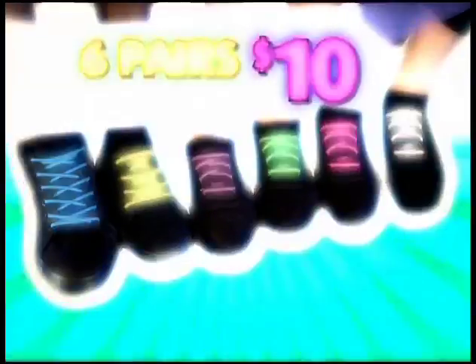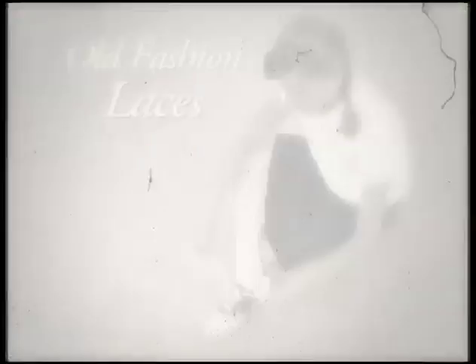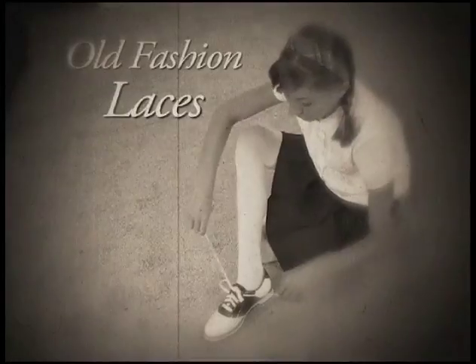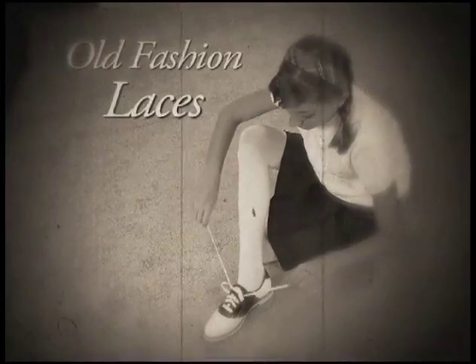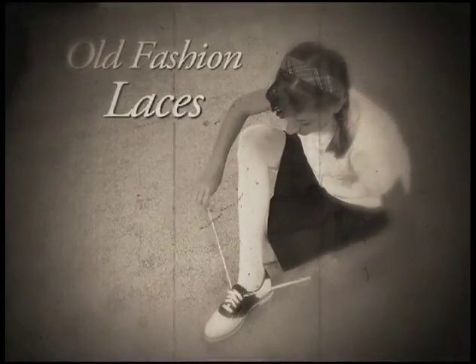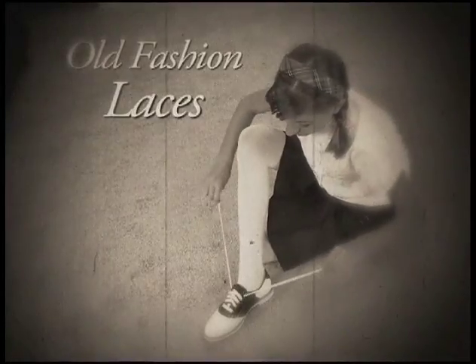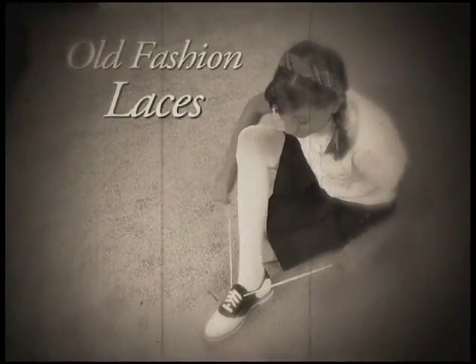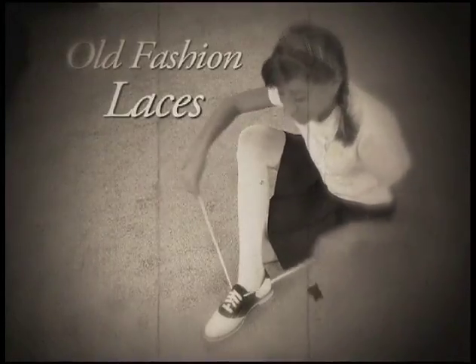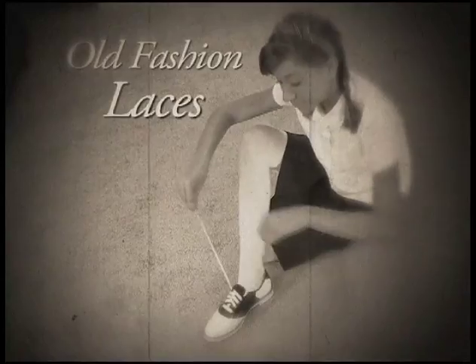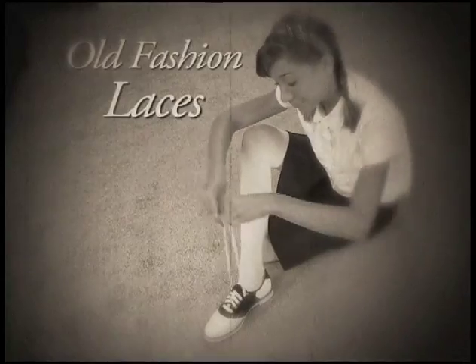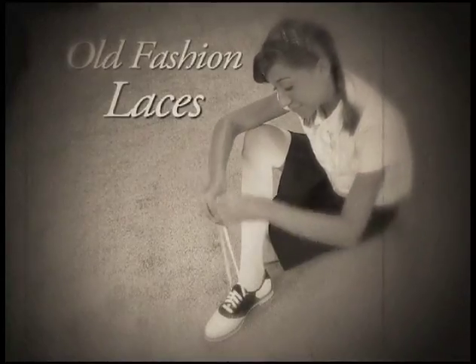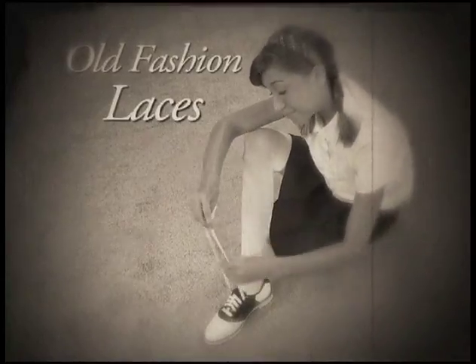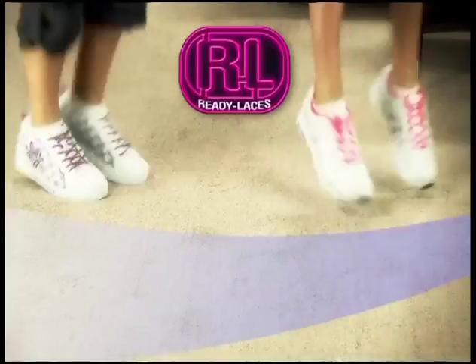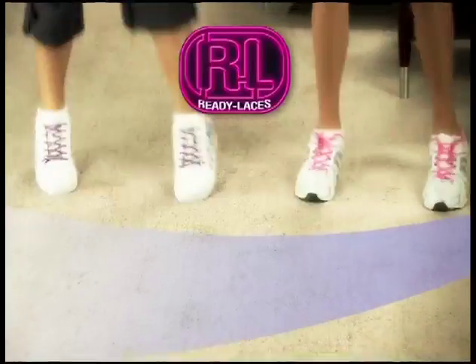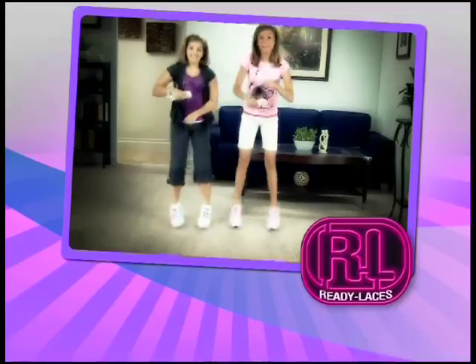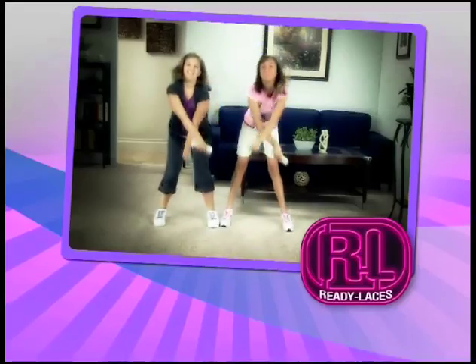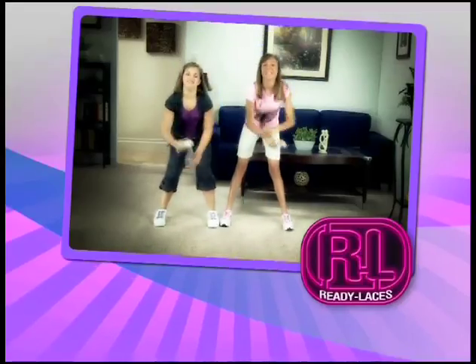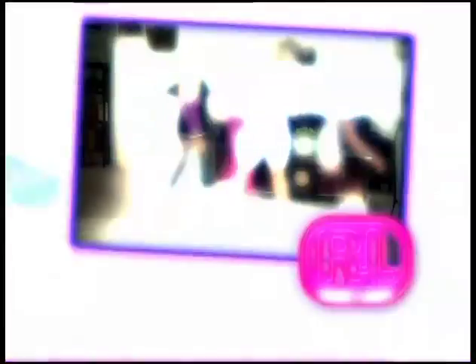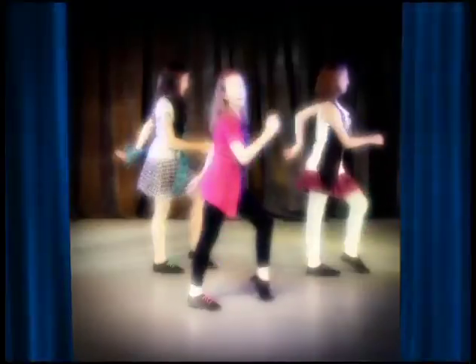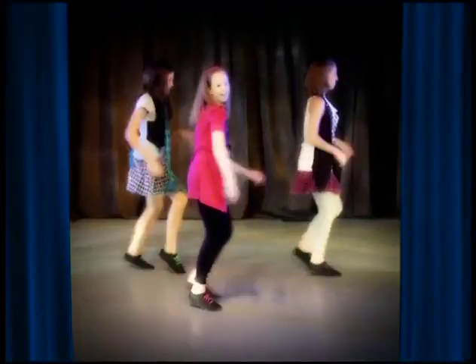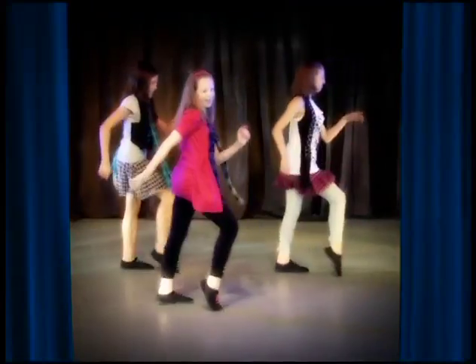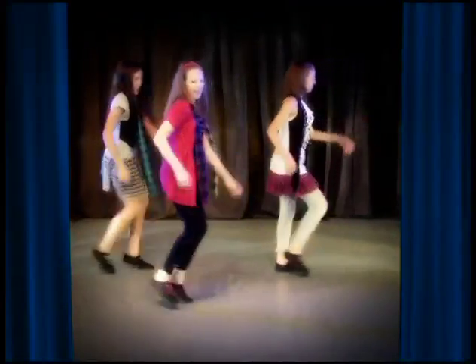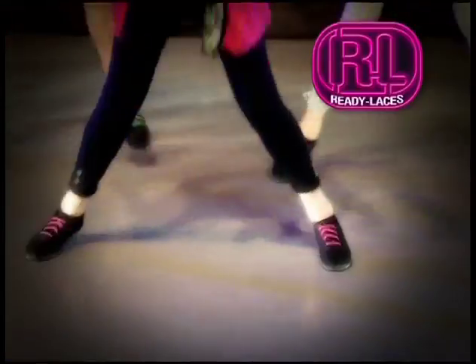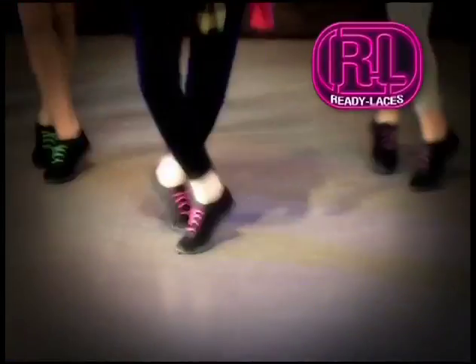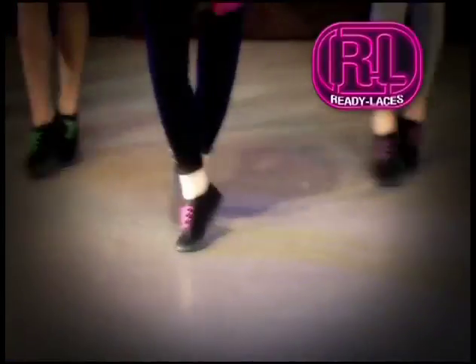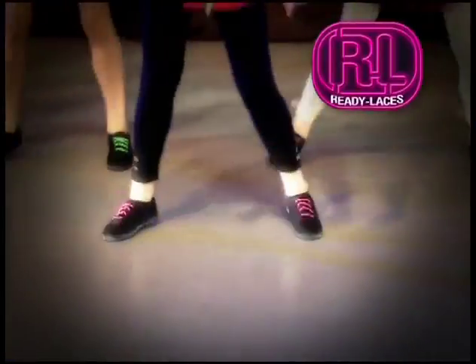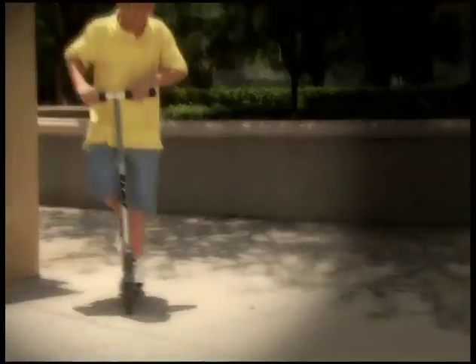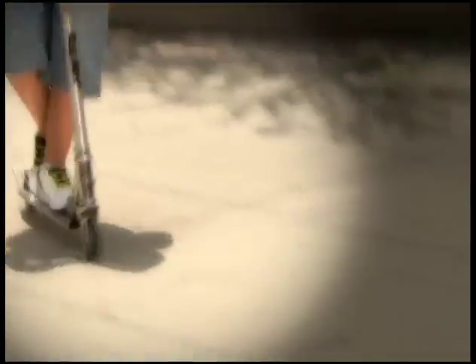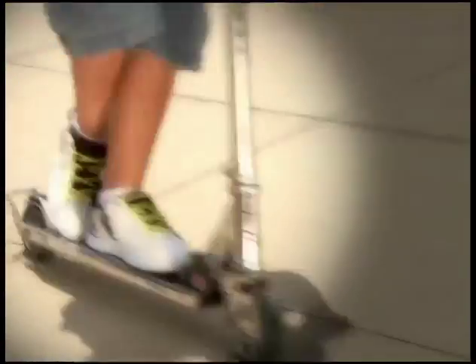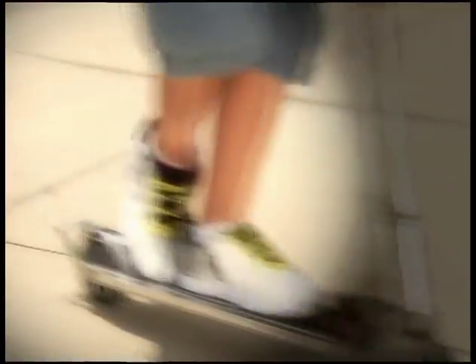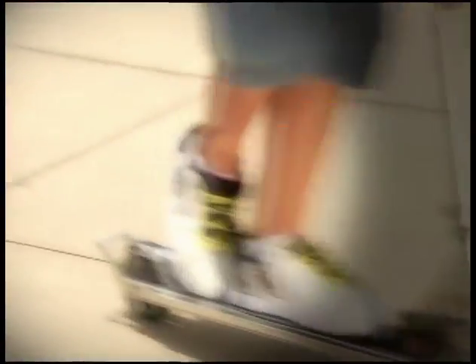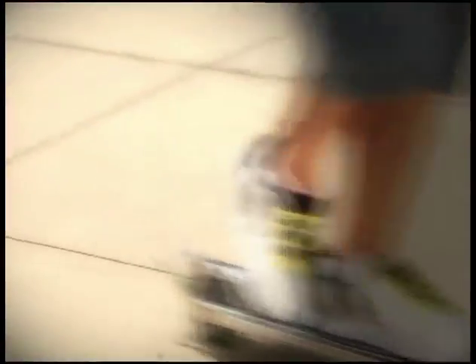So say goodbye to old-fashioned laces and switch to the fun new way to play with Ready Laces! Here's how to order!